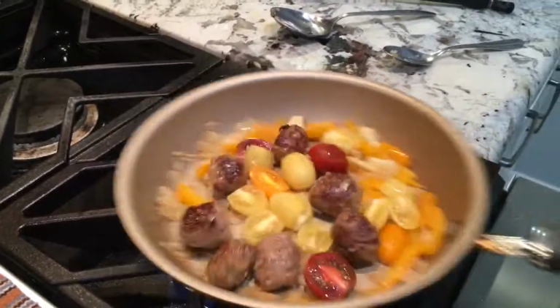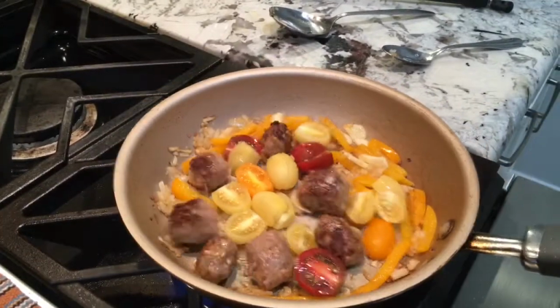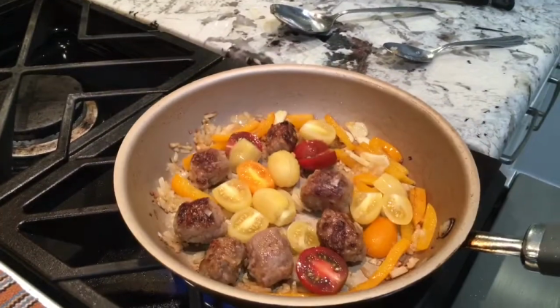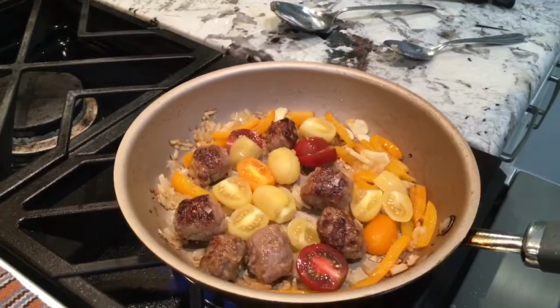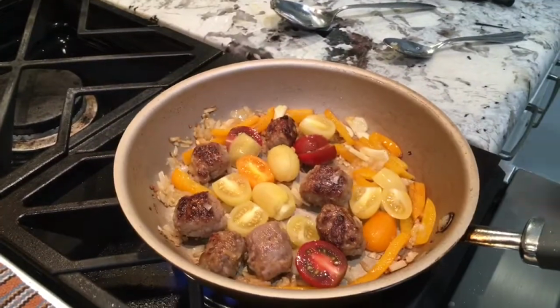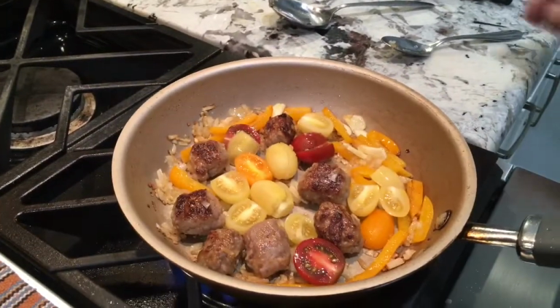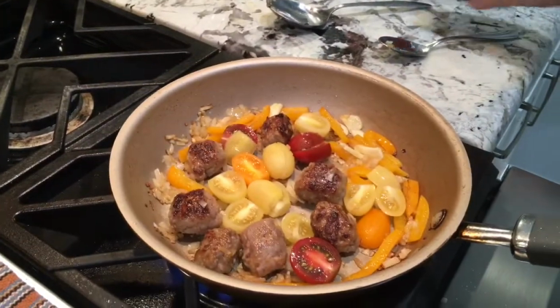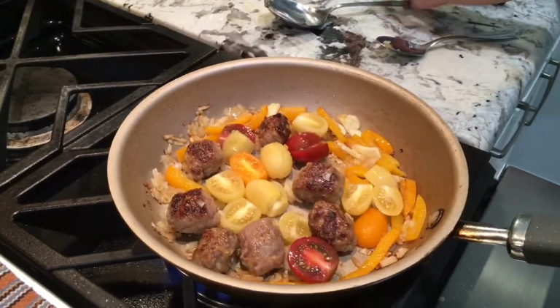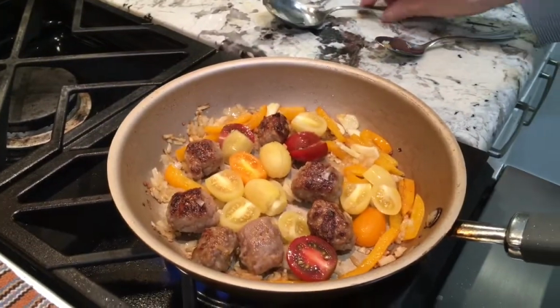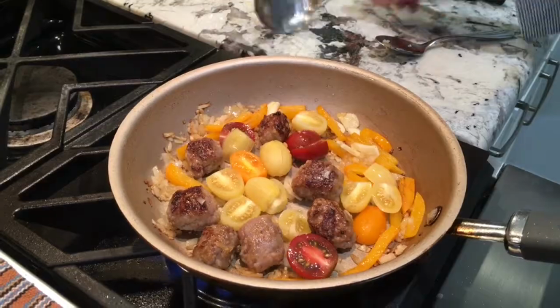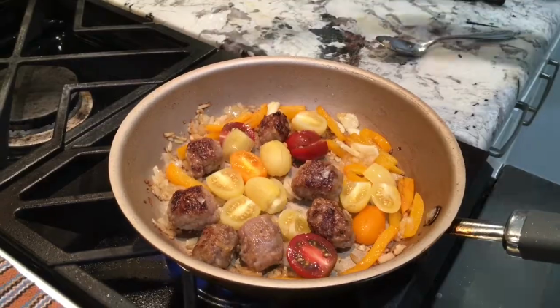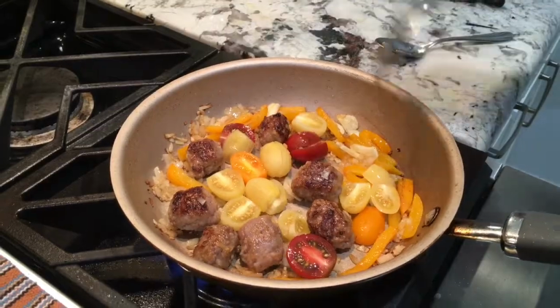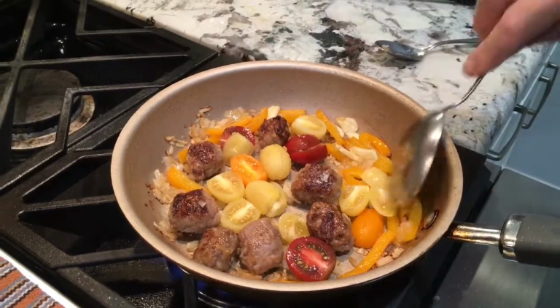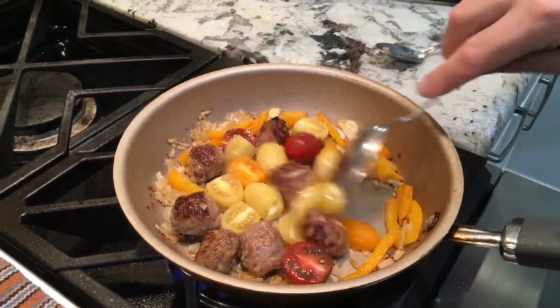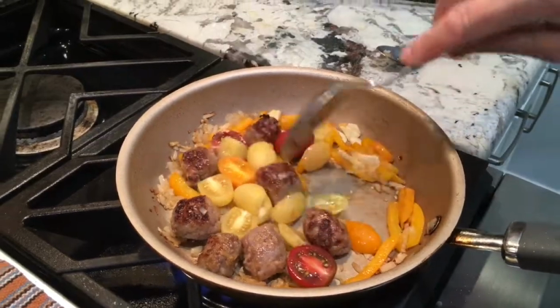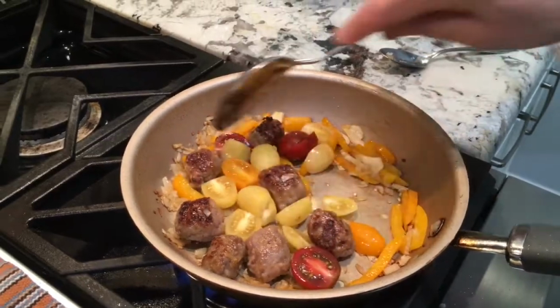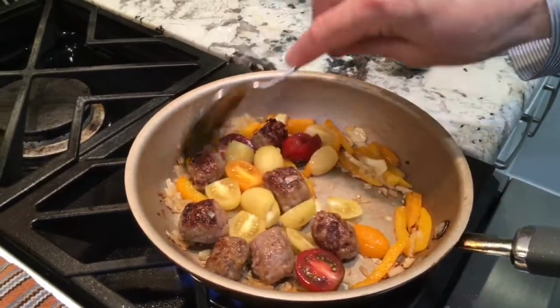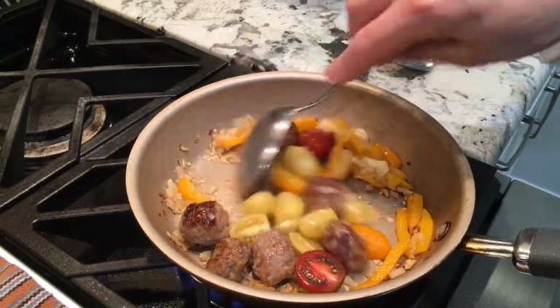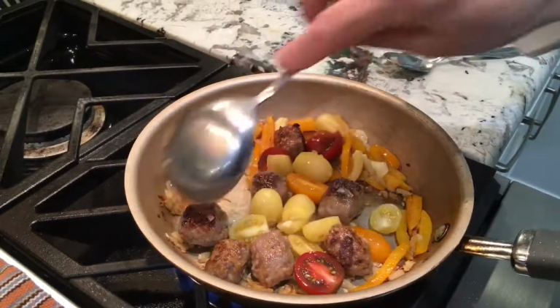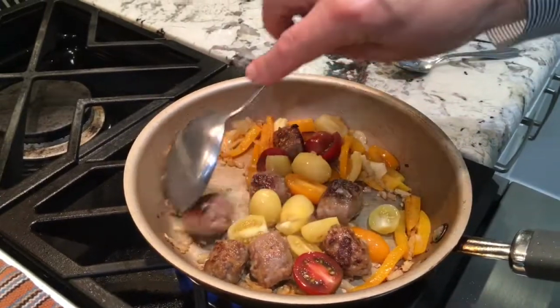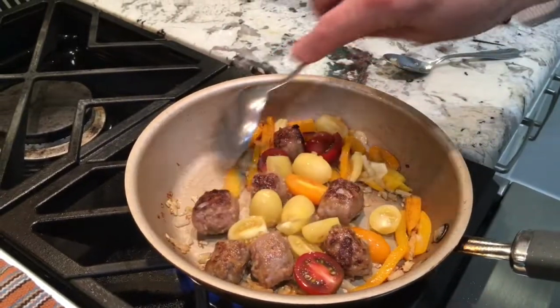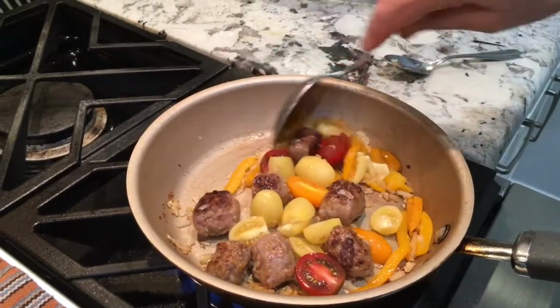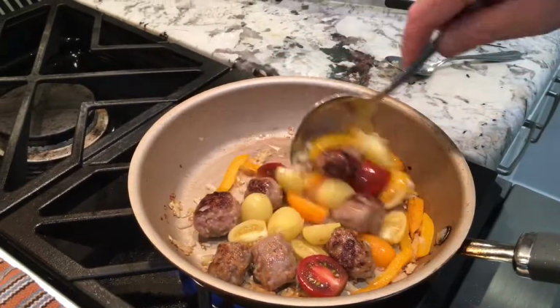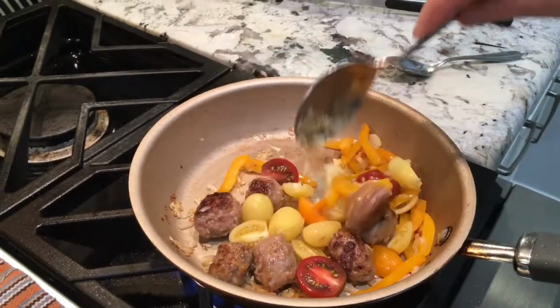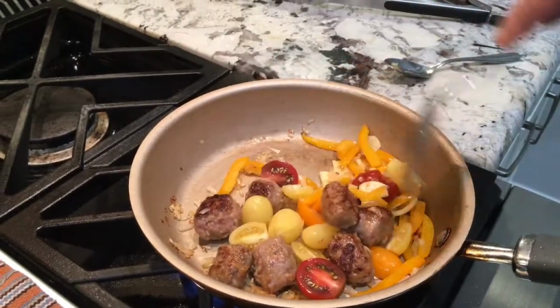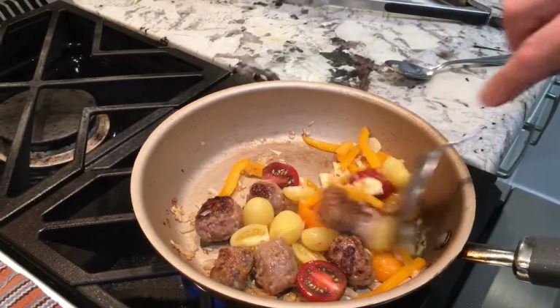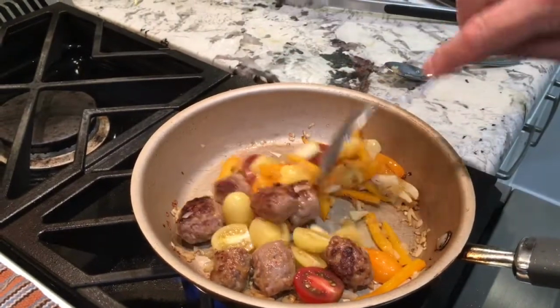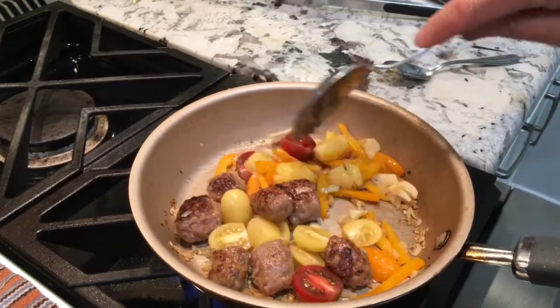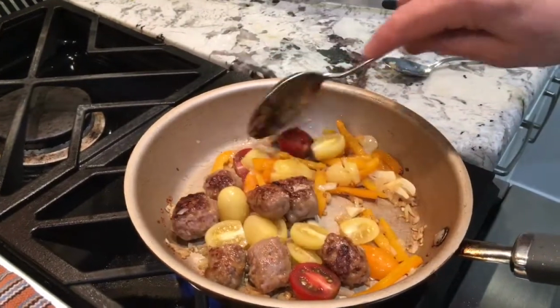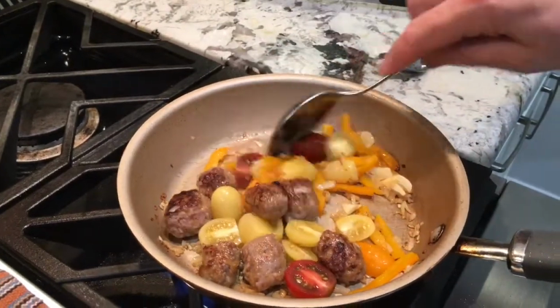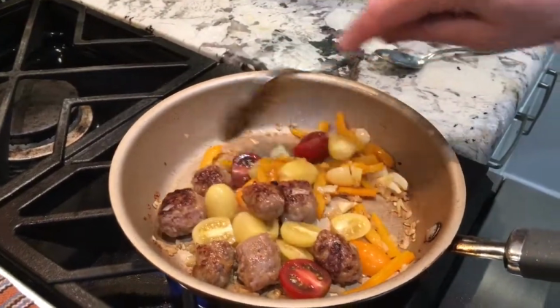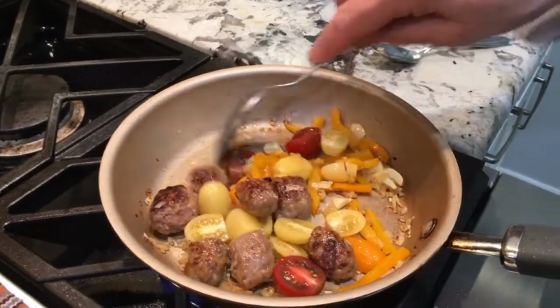Just a couple minutes. It looks good. It smells good.